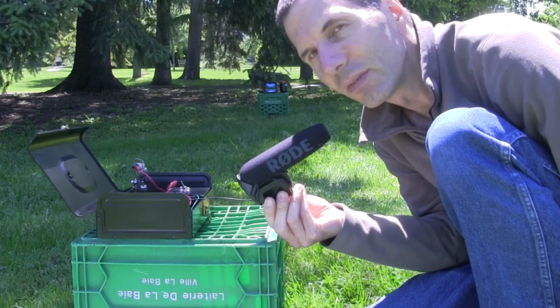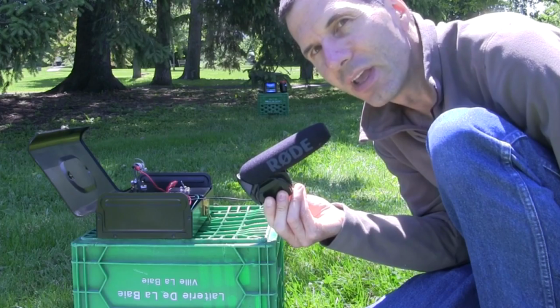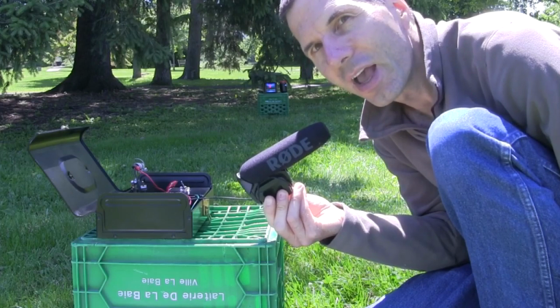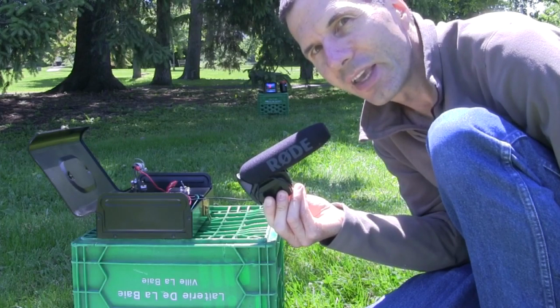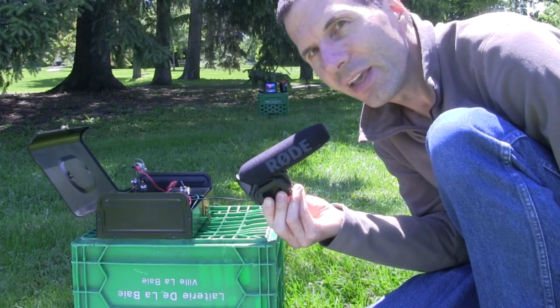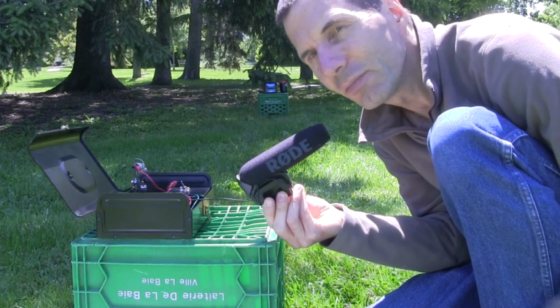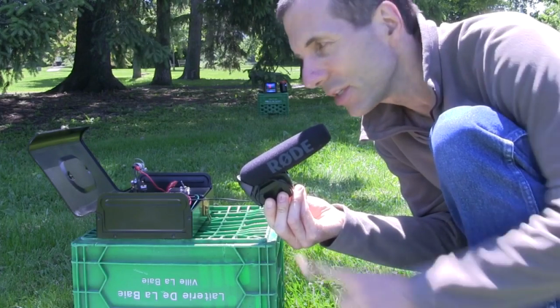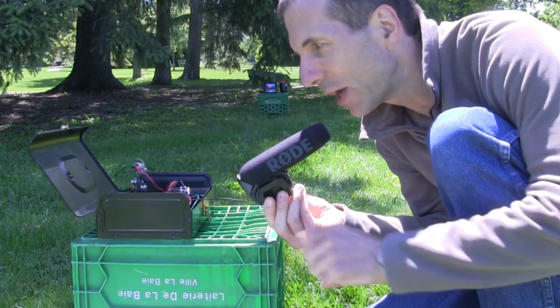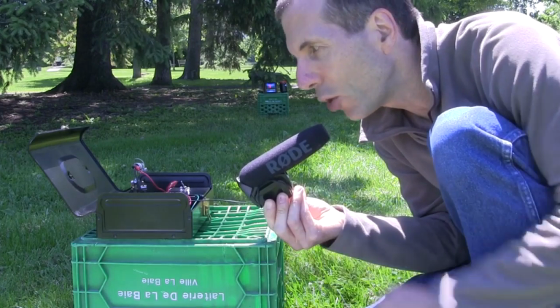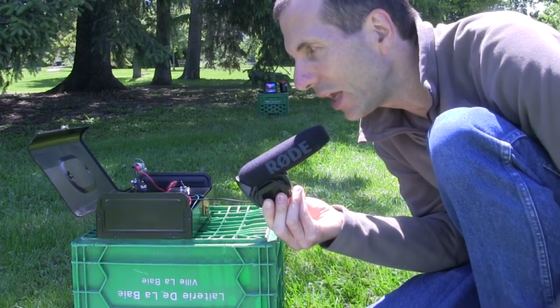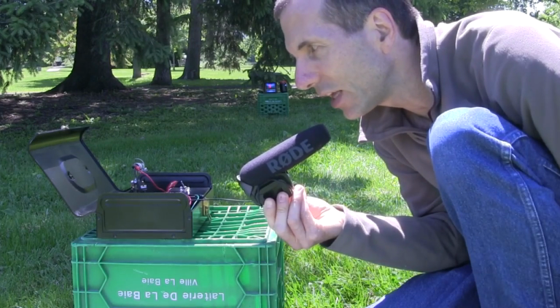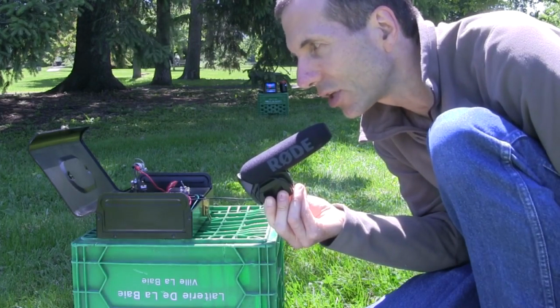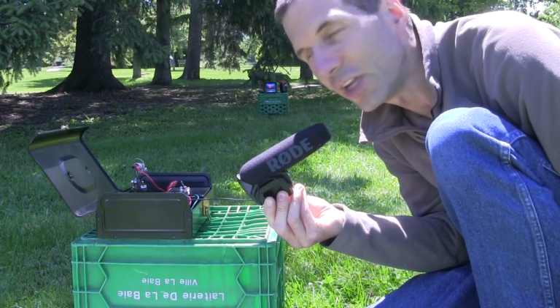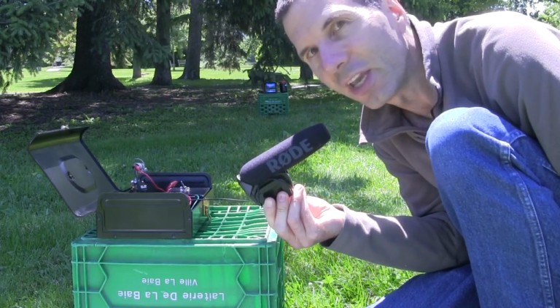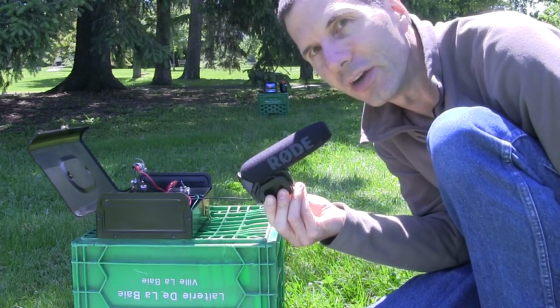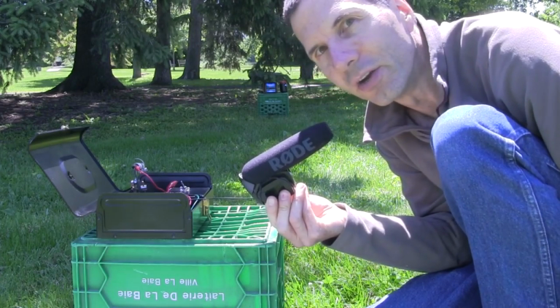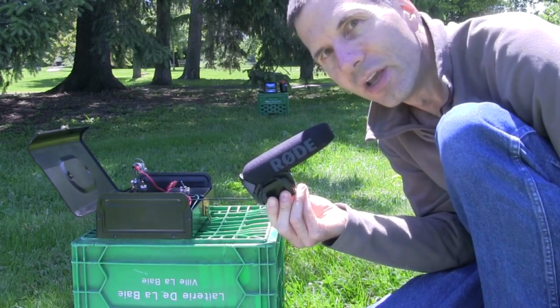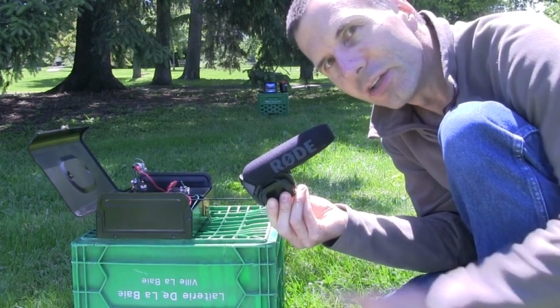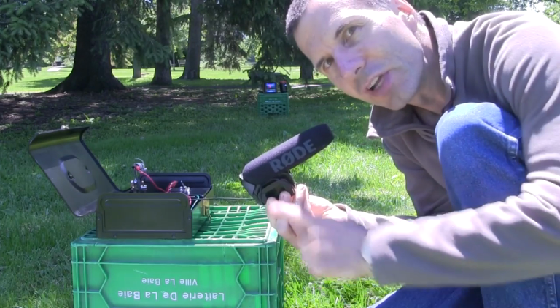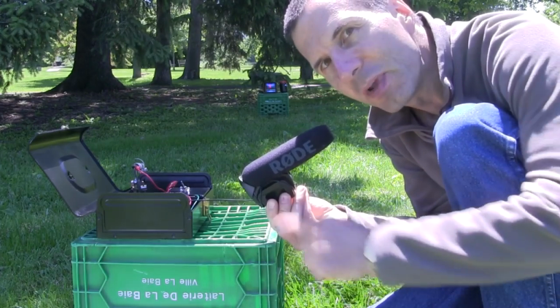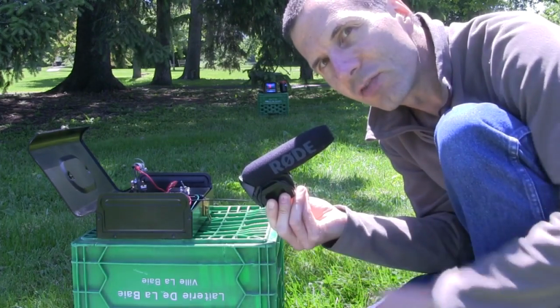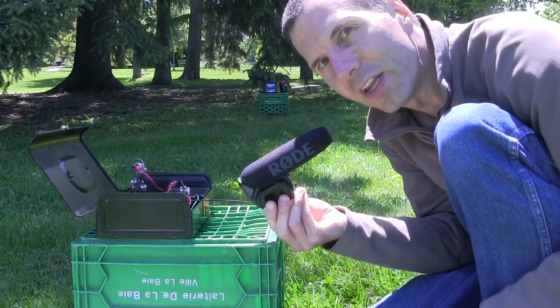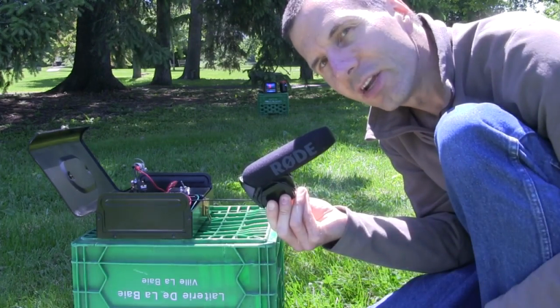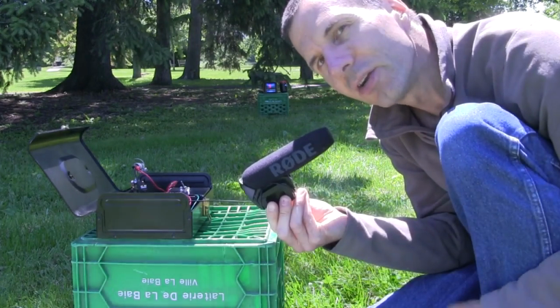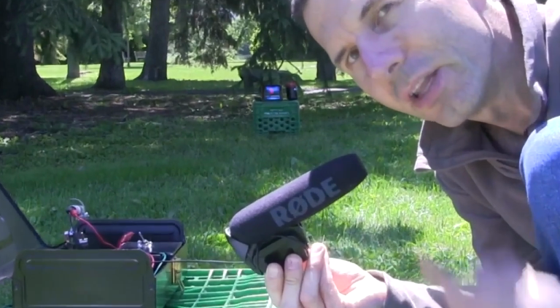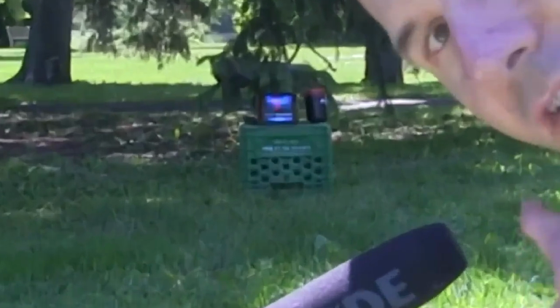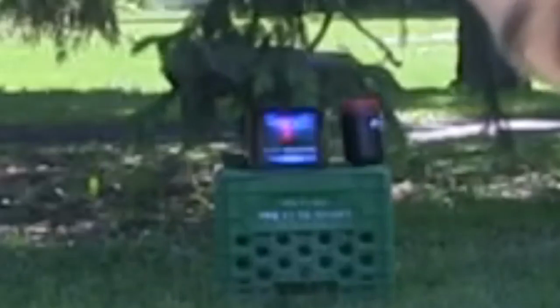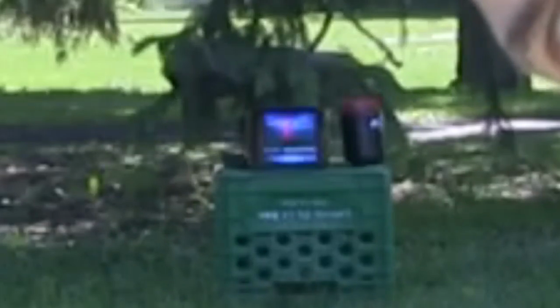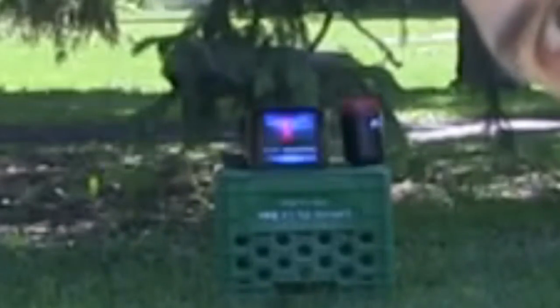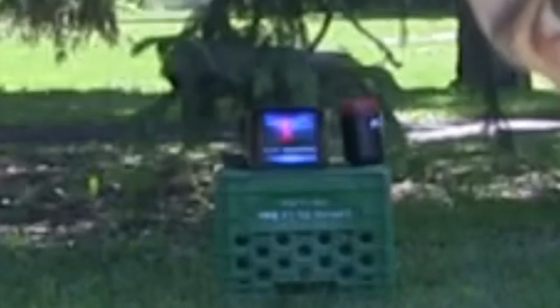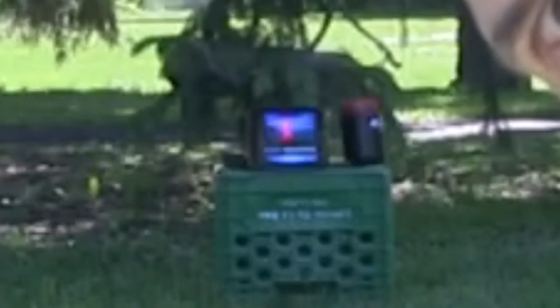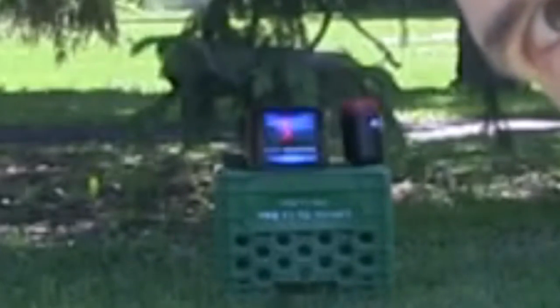Hi gang, this is my homemade laser communicator. The transmitter is right here and the receiver is way back there.